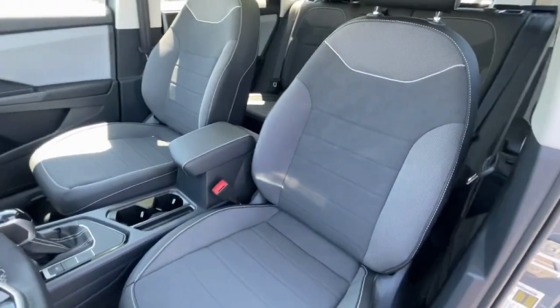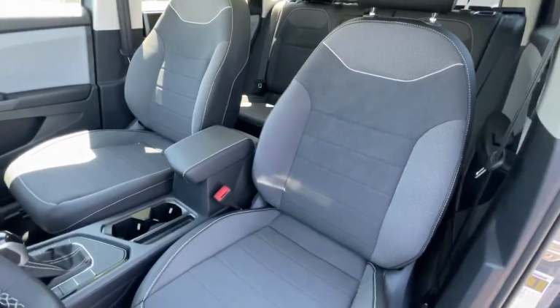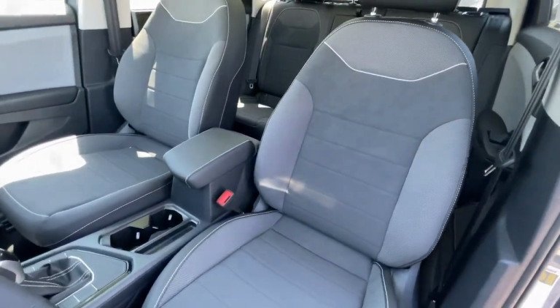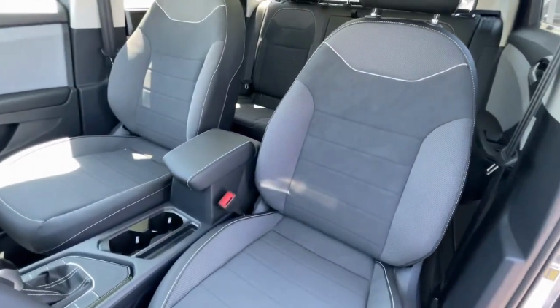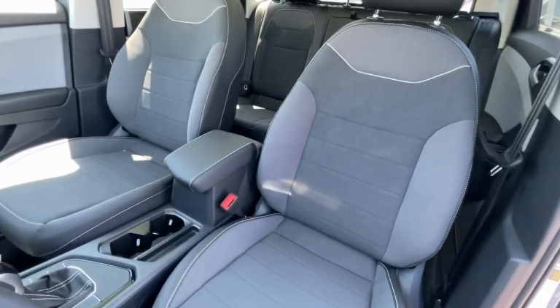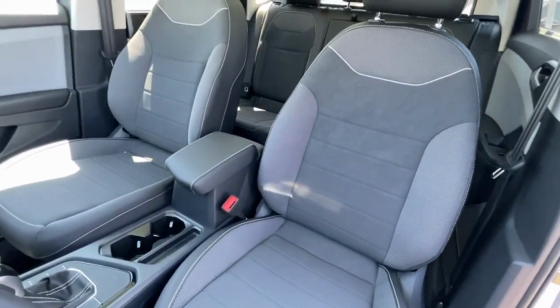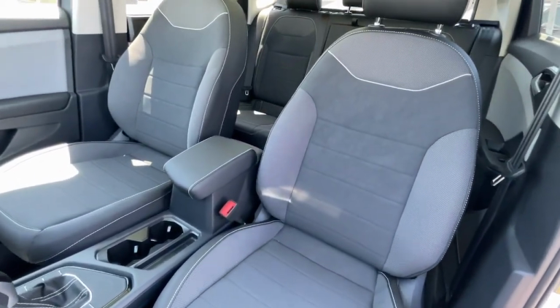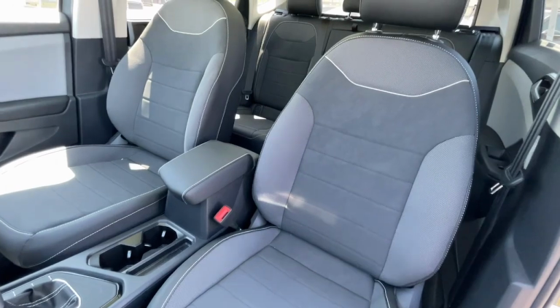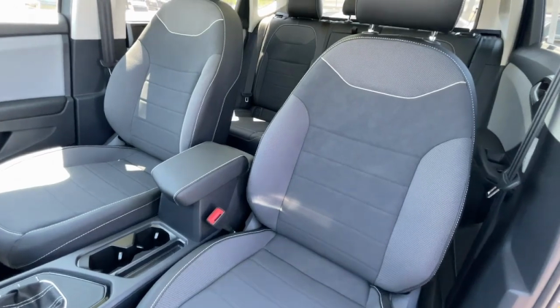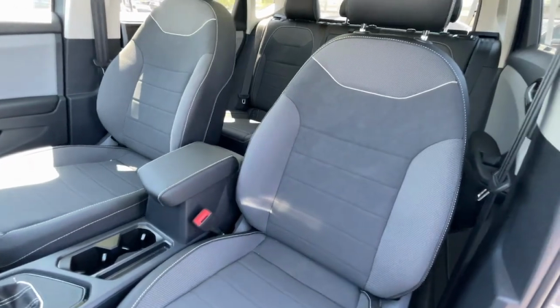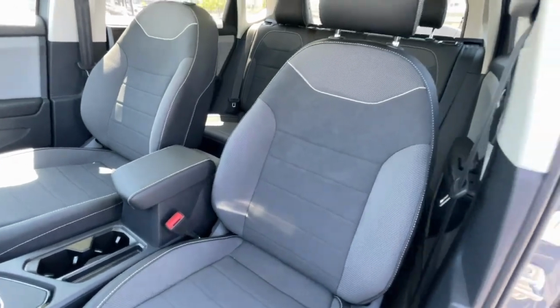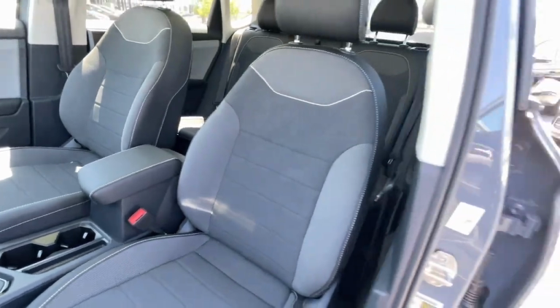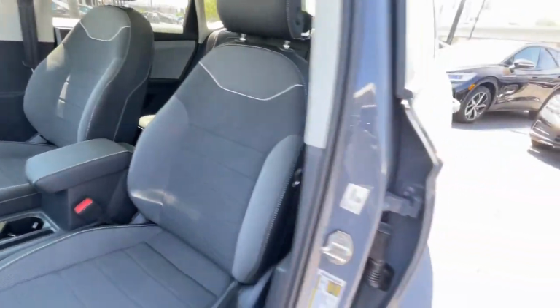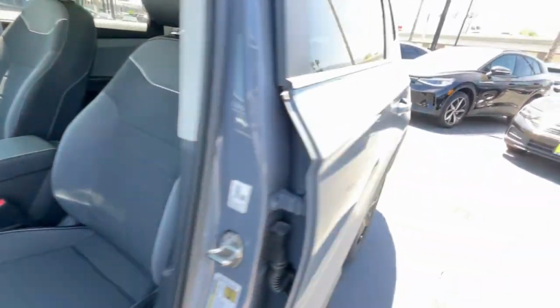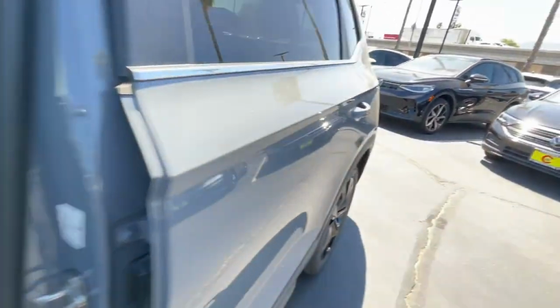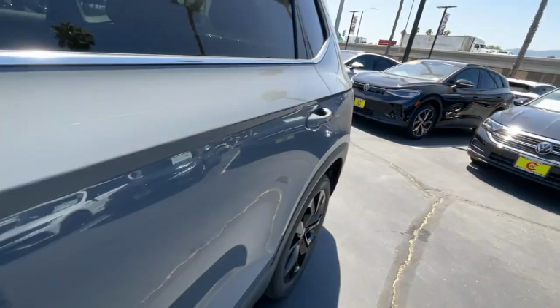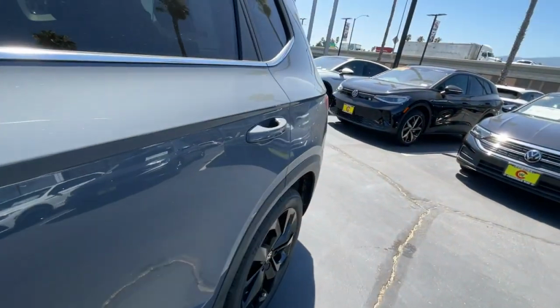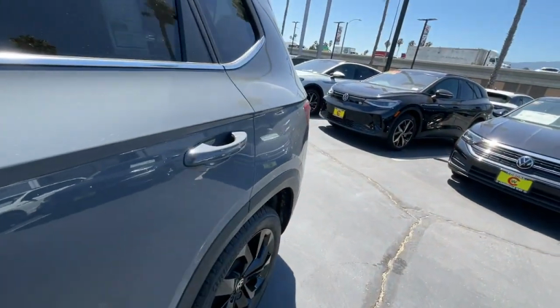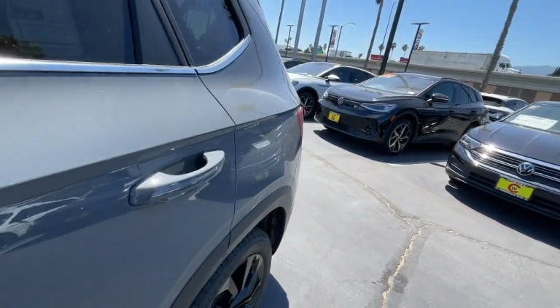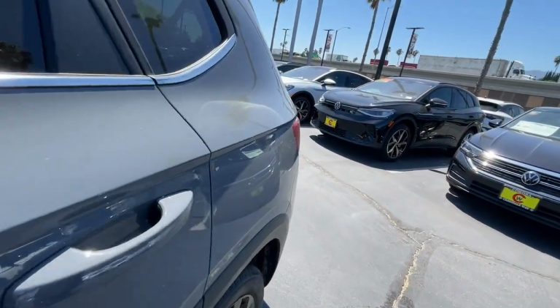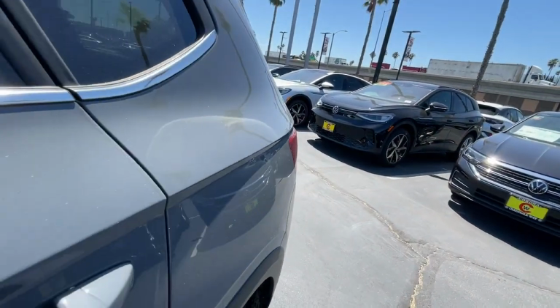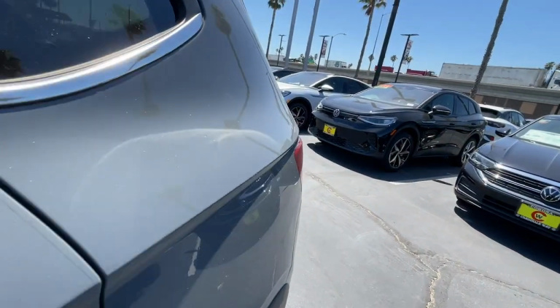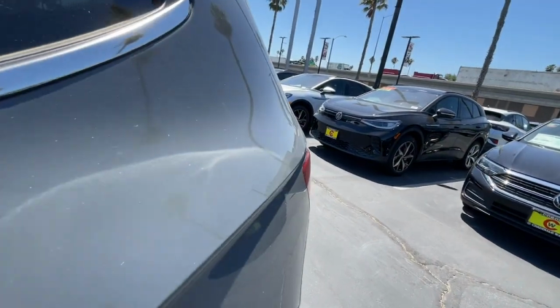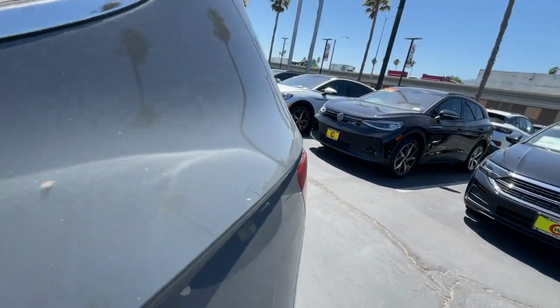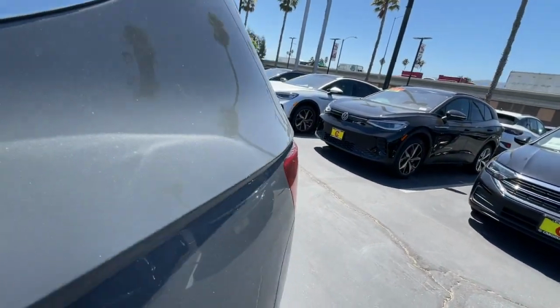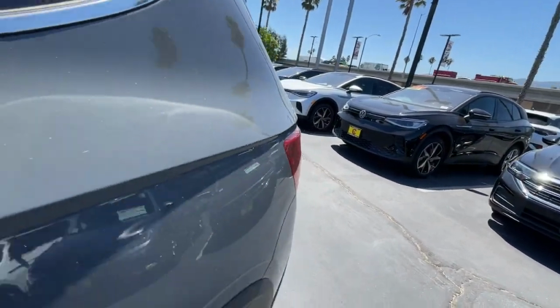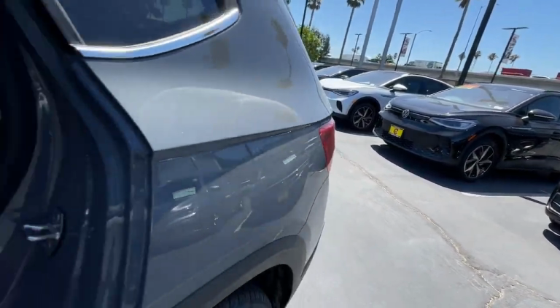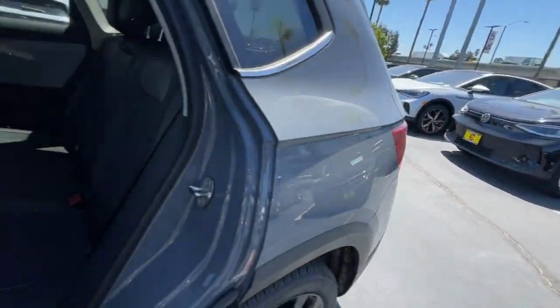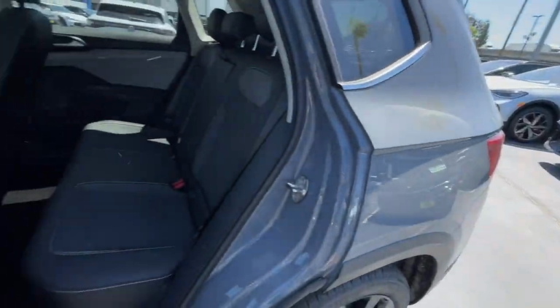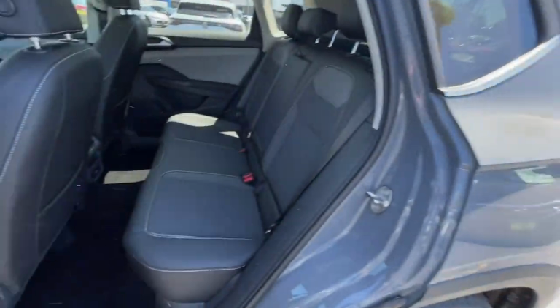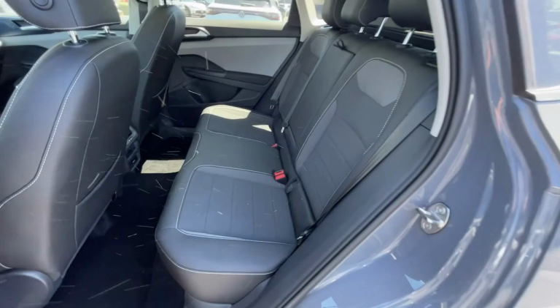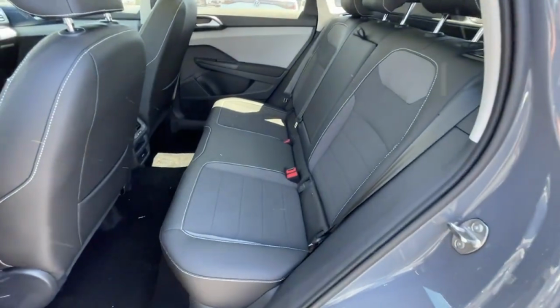Make your daily drive a joy in this well-equipped Taos. Come in for a test drive — our team will make it the best part of your day.